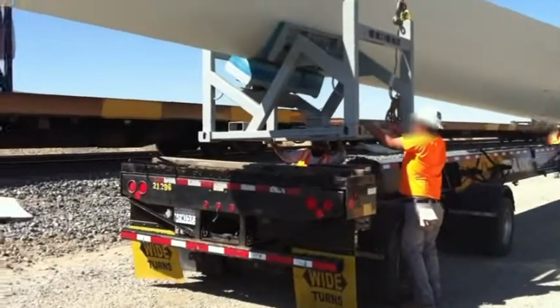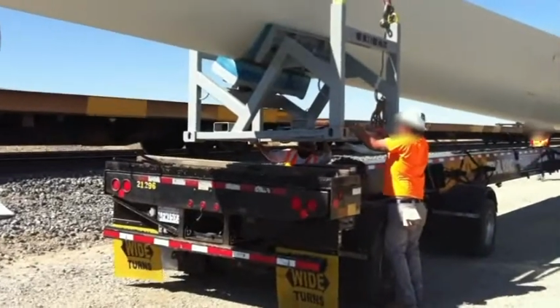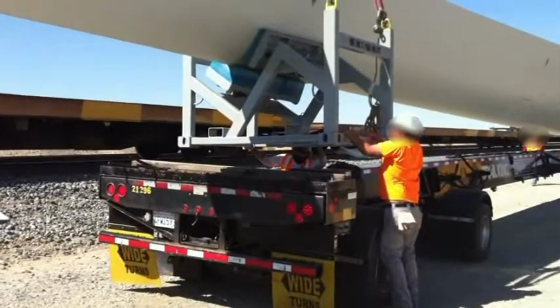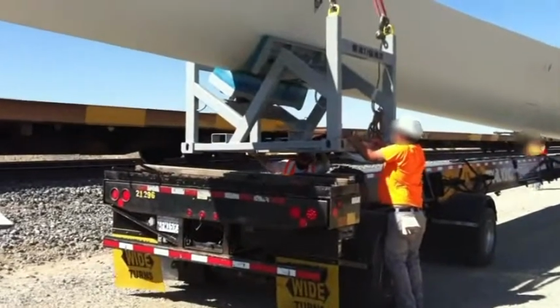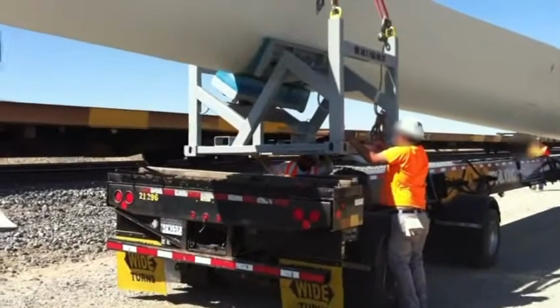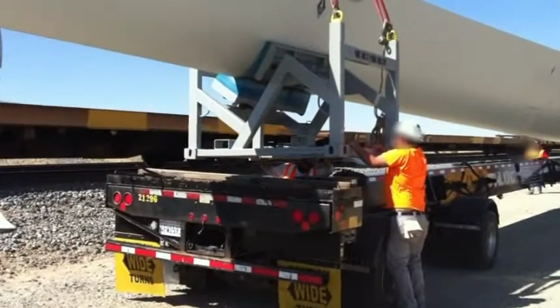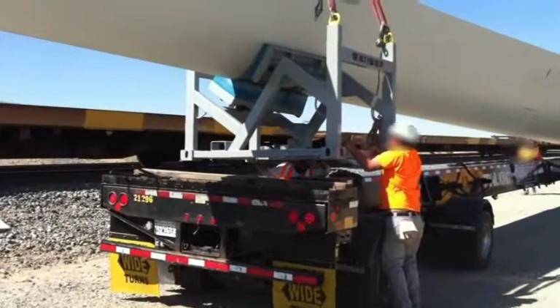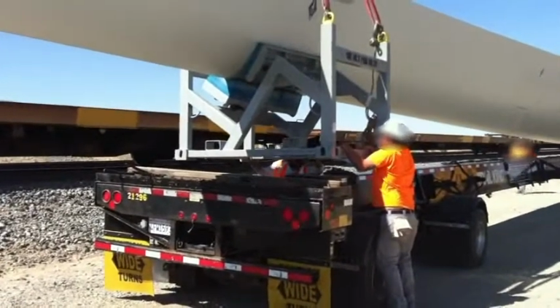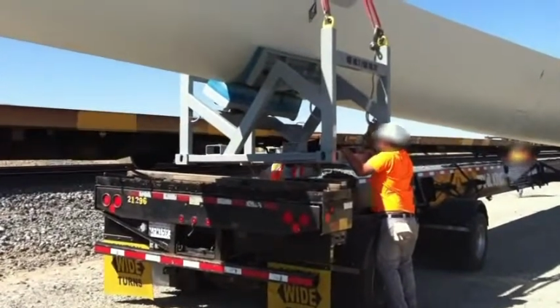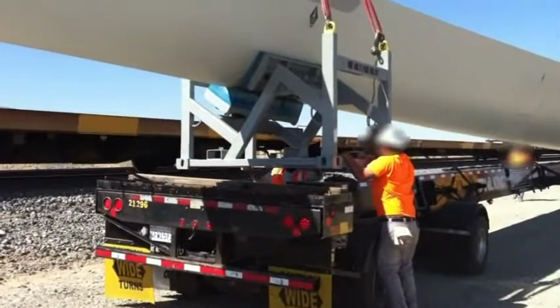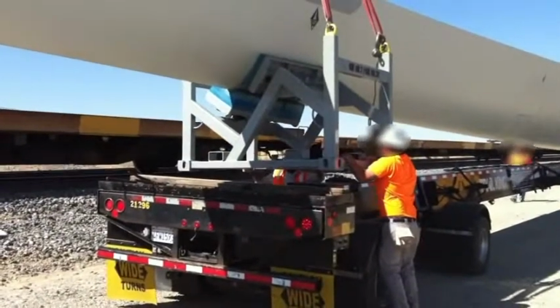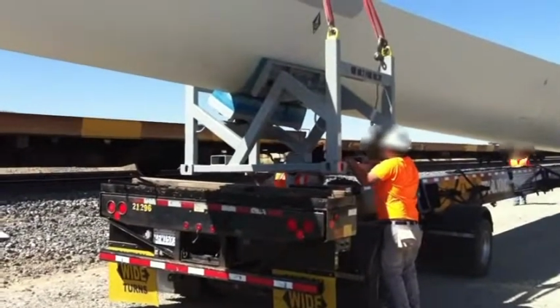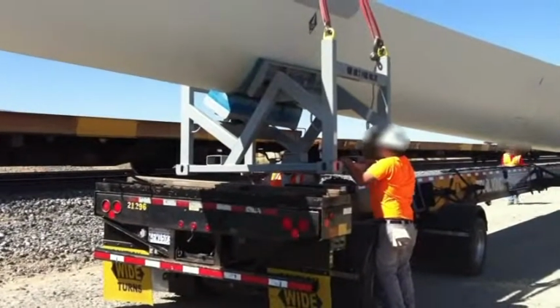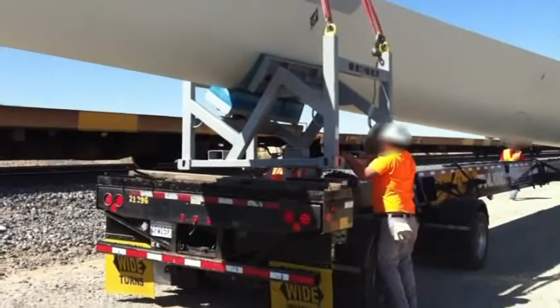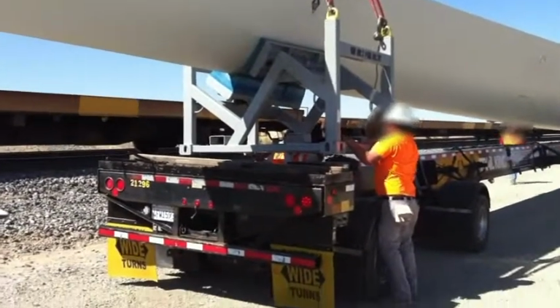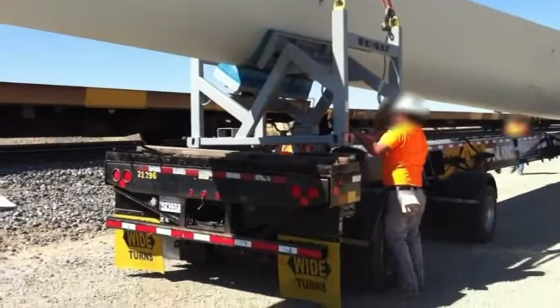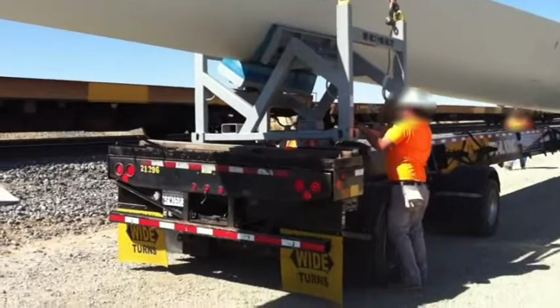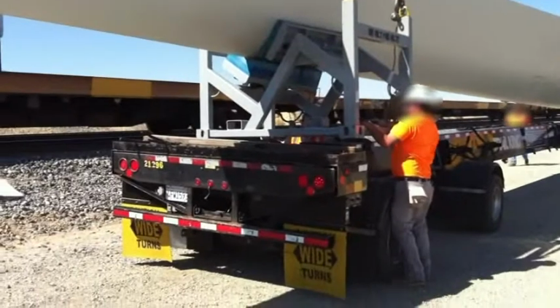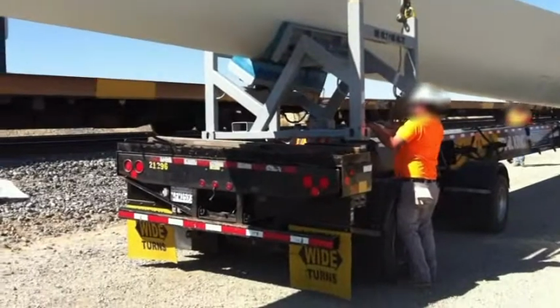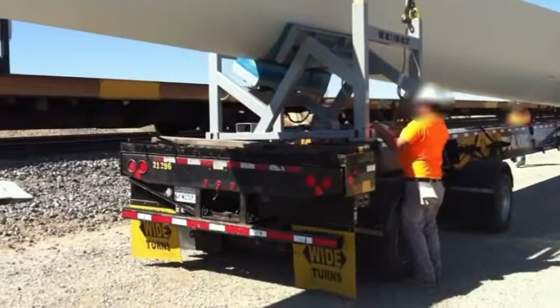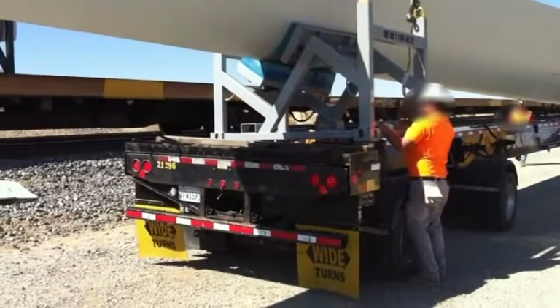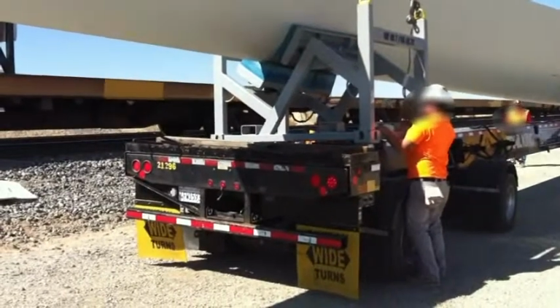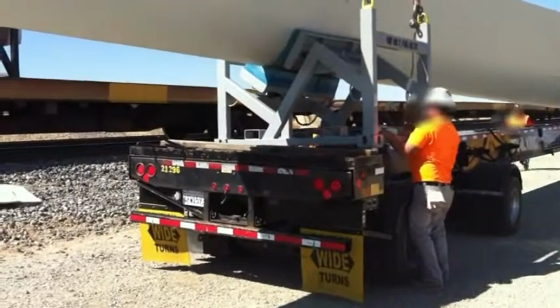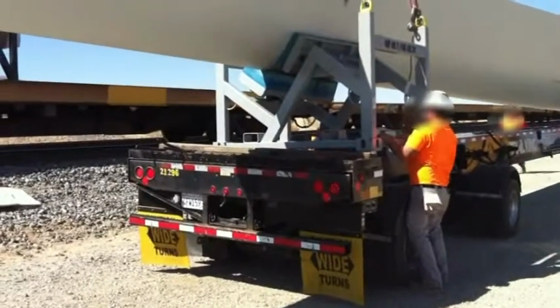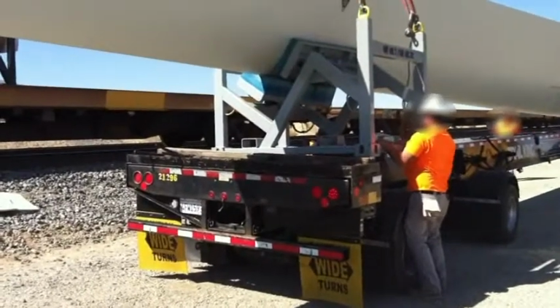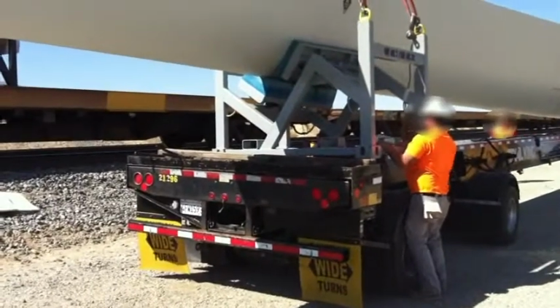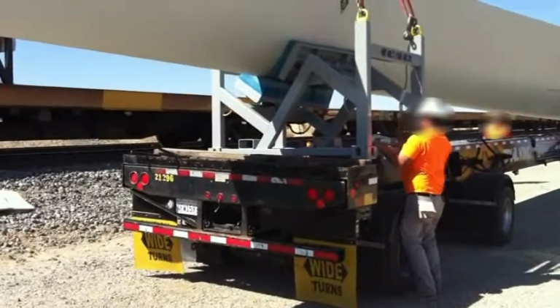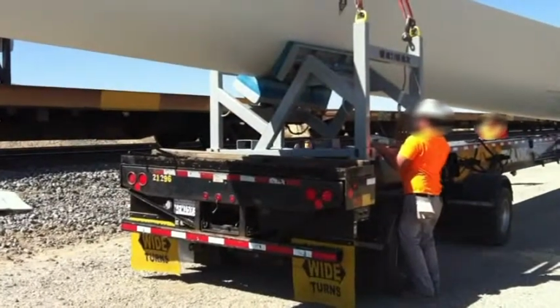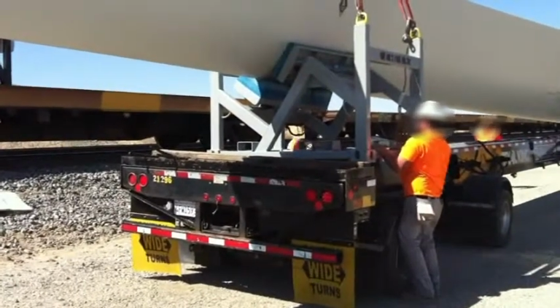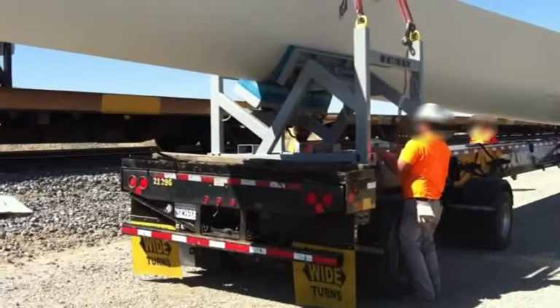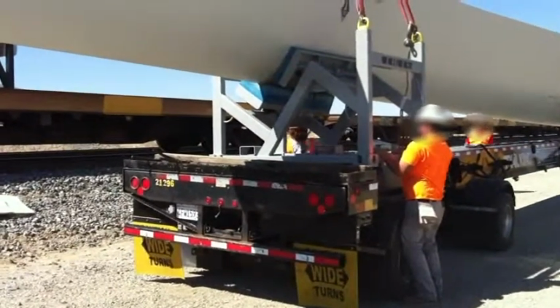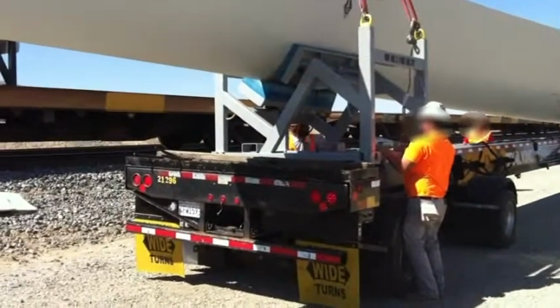Place the tip fixture on the trailer. Again, rubber matting is required between the tip fixture and the trailer frame to increase friction.